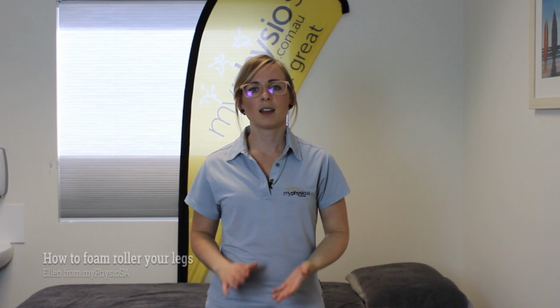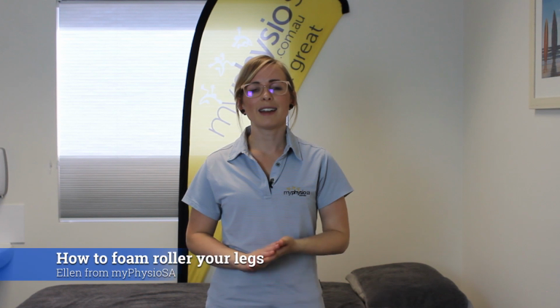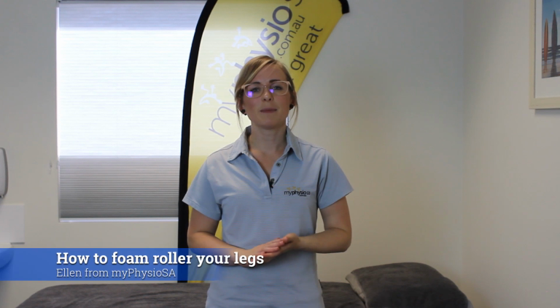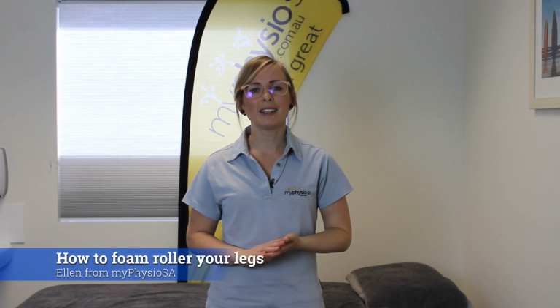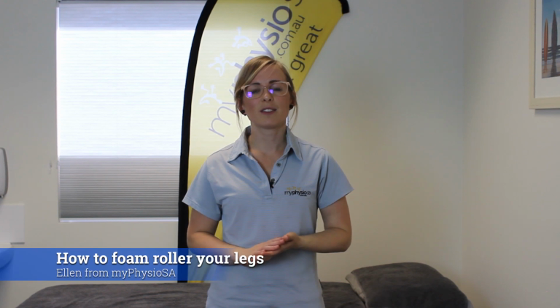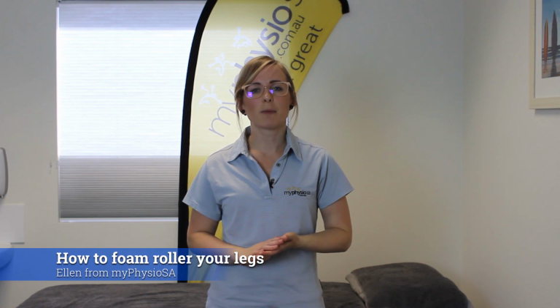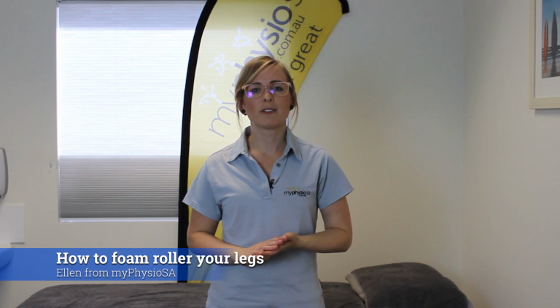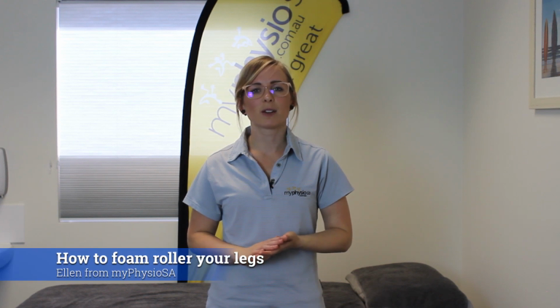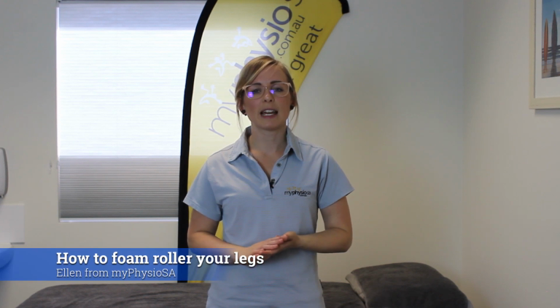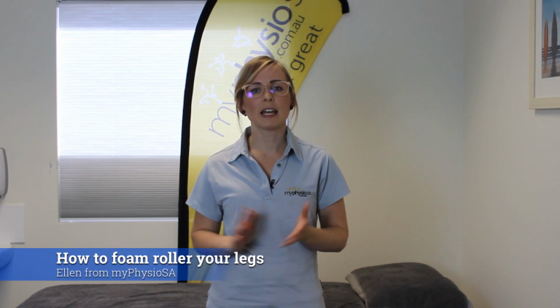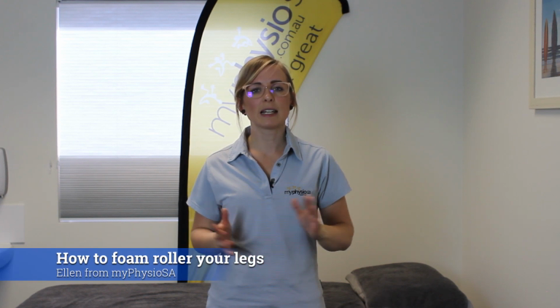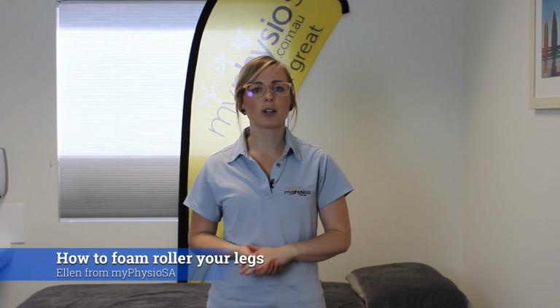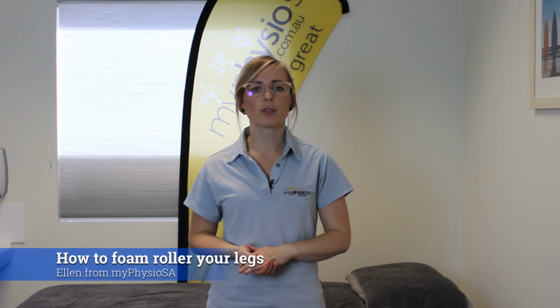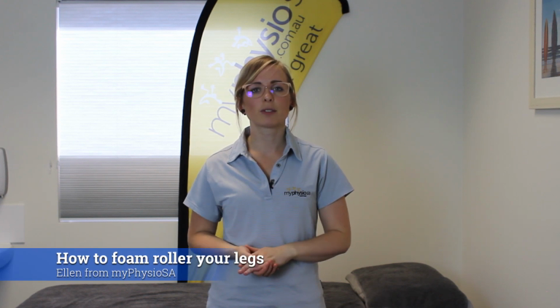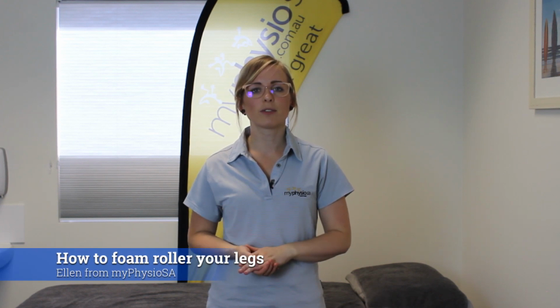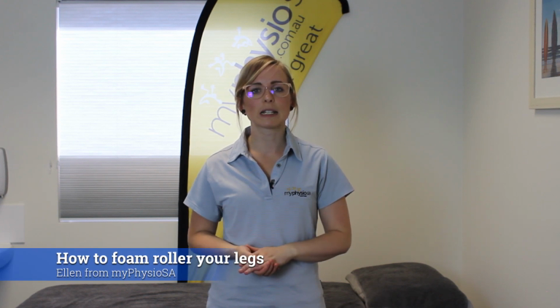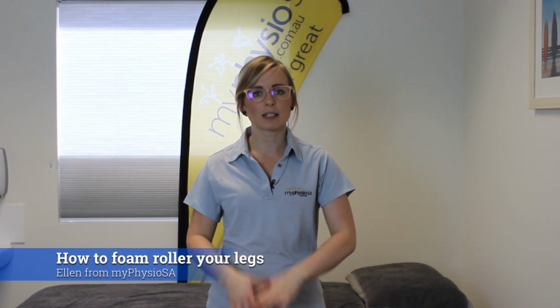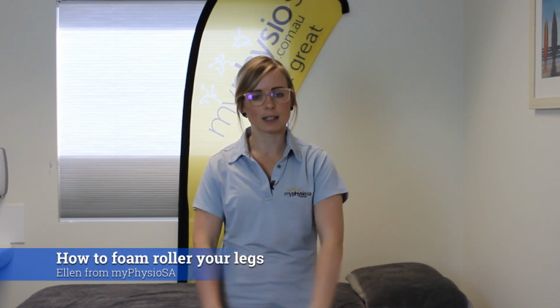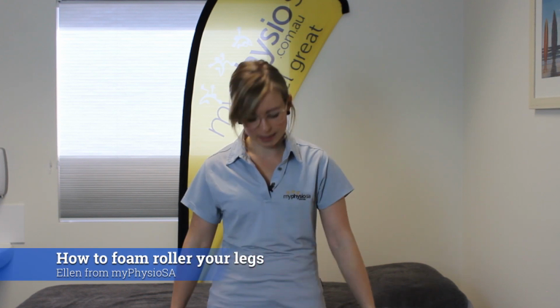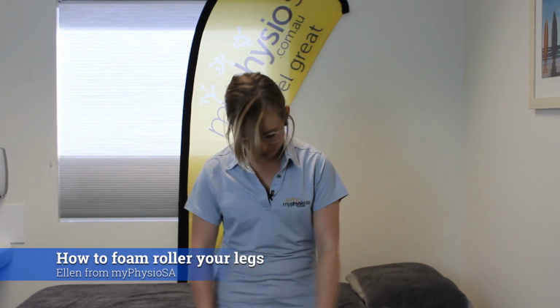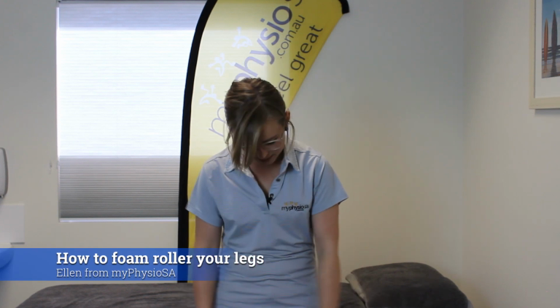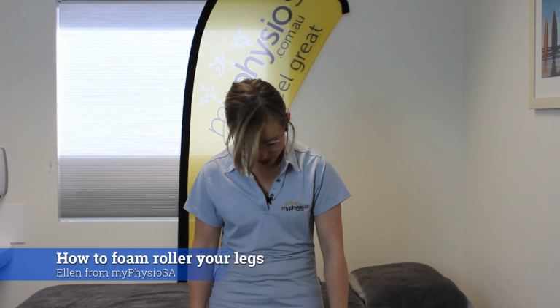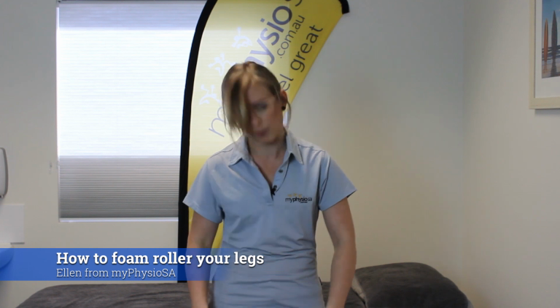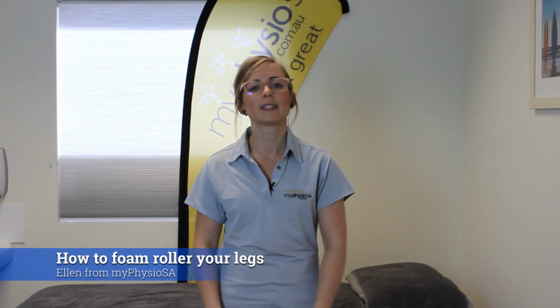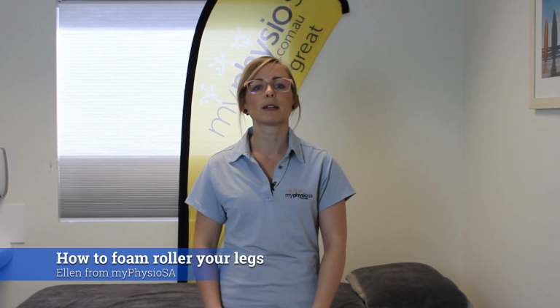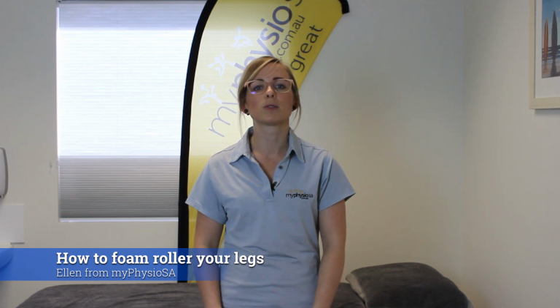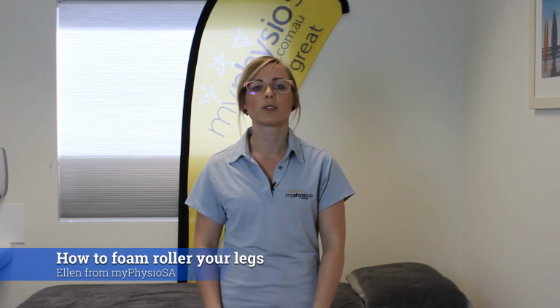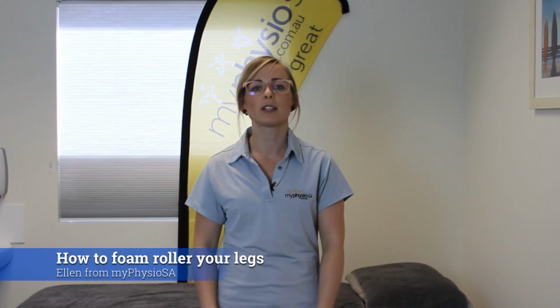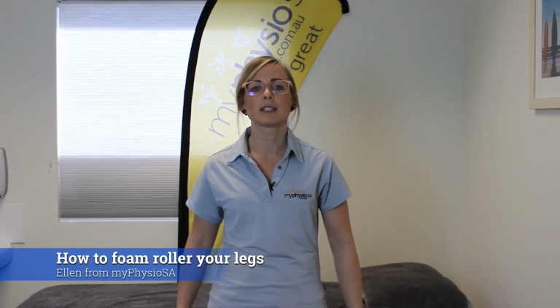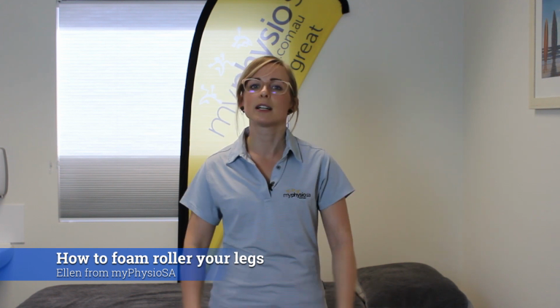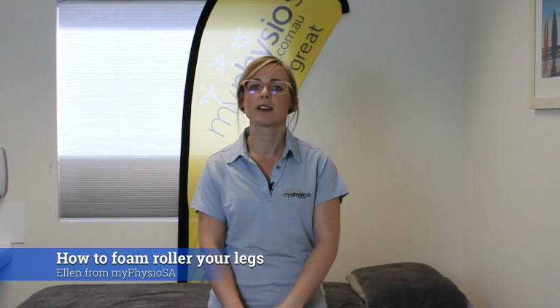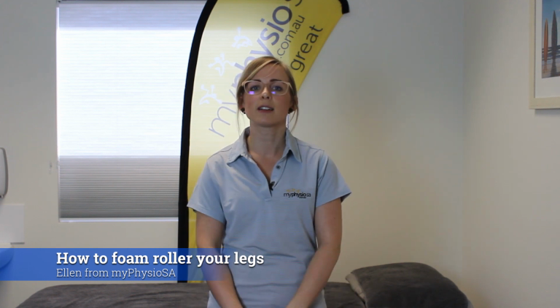Hi, I'm Ellen, a physio at MyPhysioSA, and today we're going to go through some different exercises to help massage and release the muscles through the fronts and sides of our thighs.